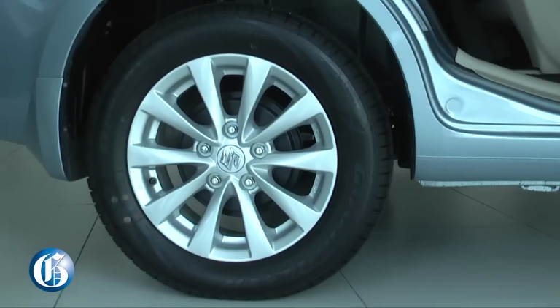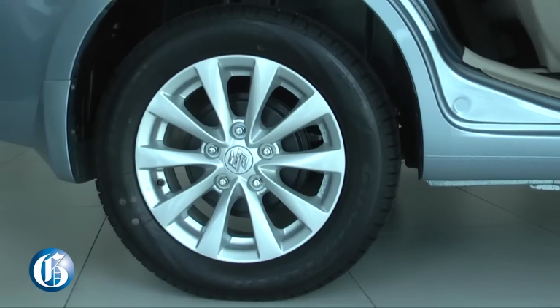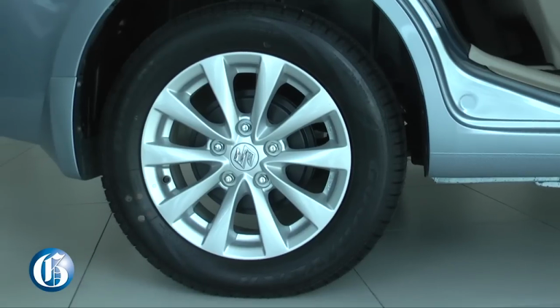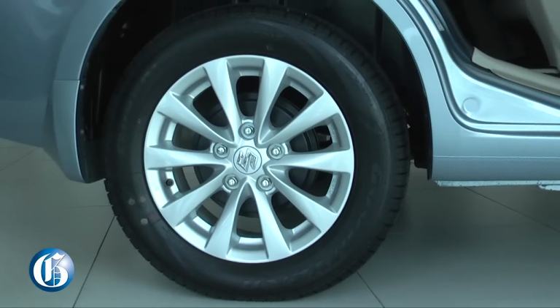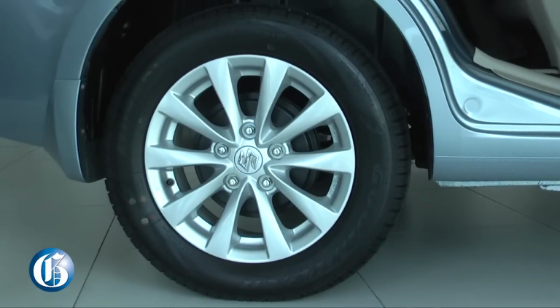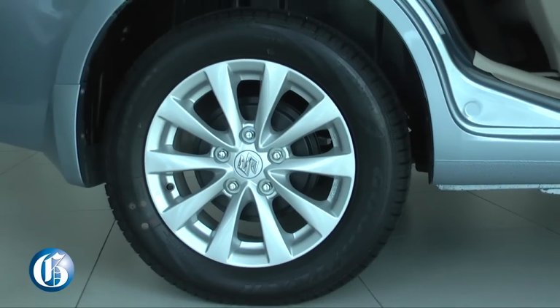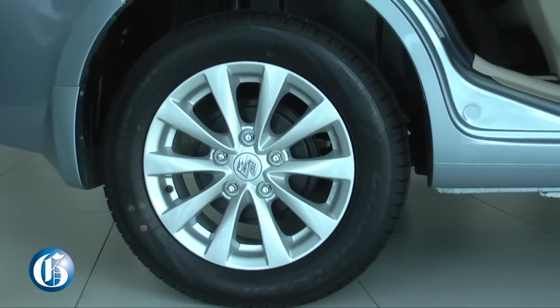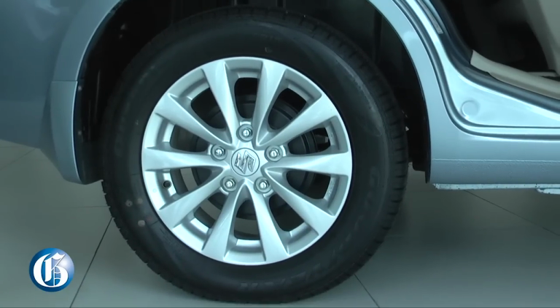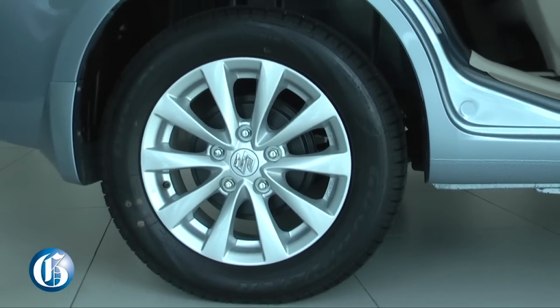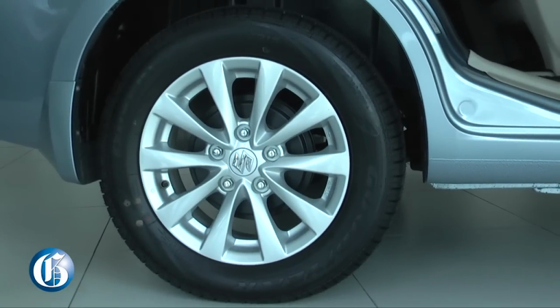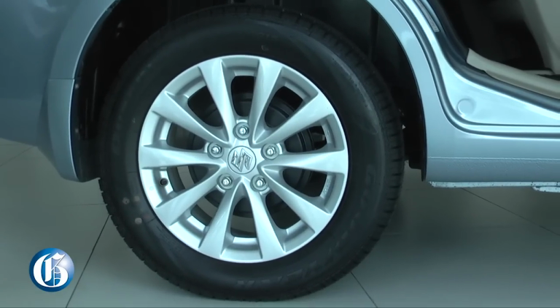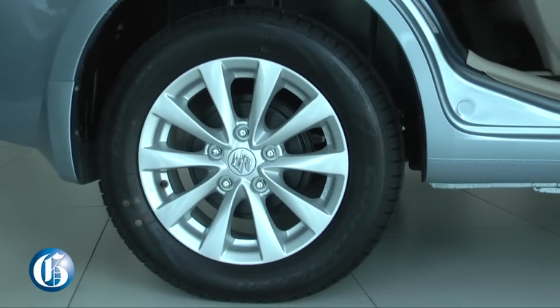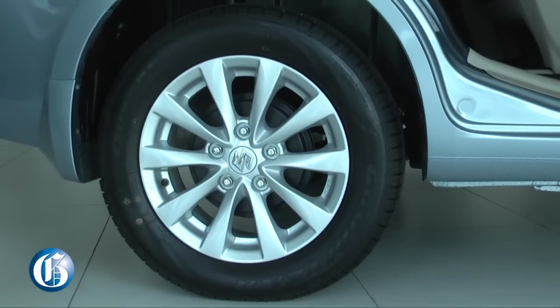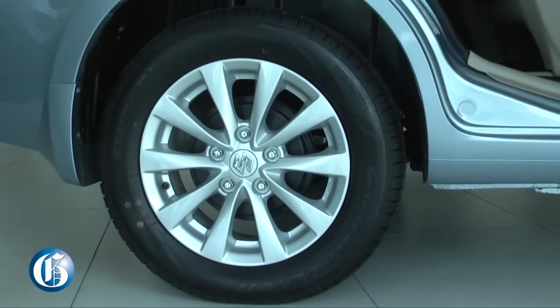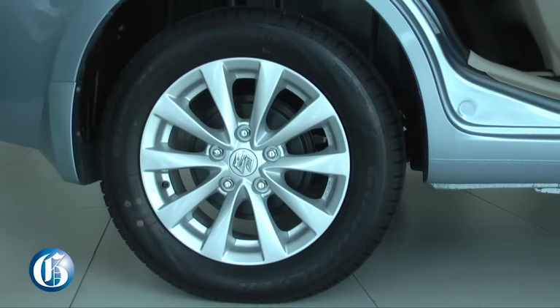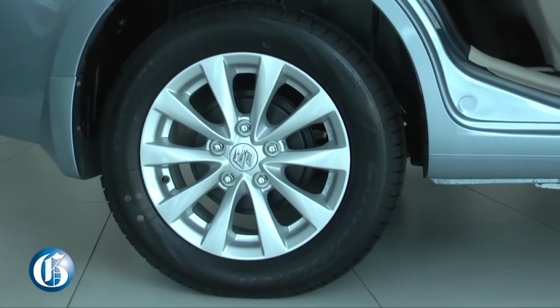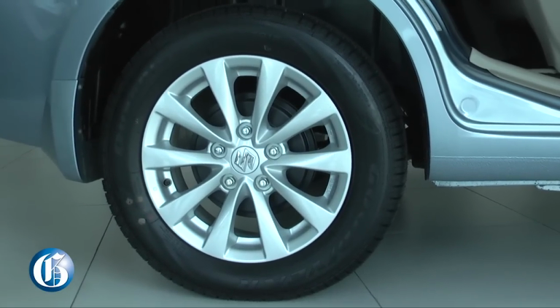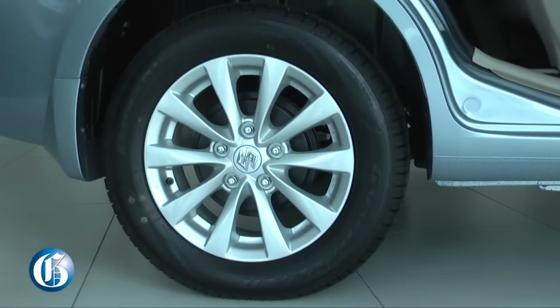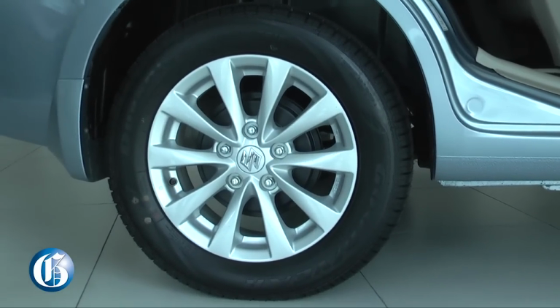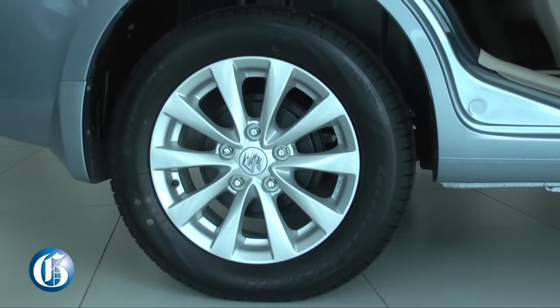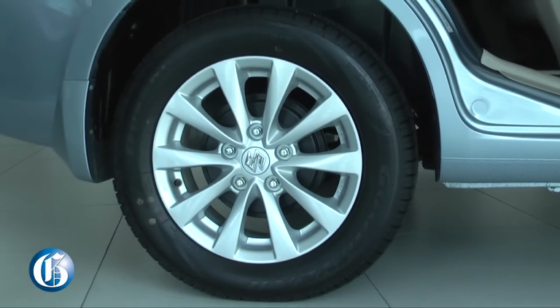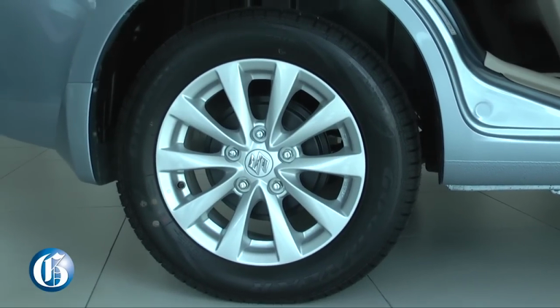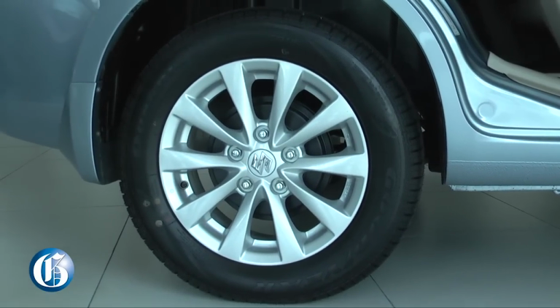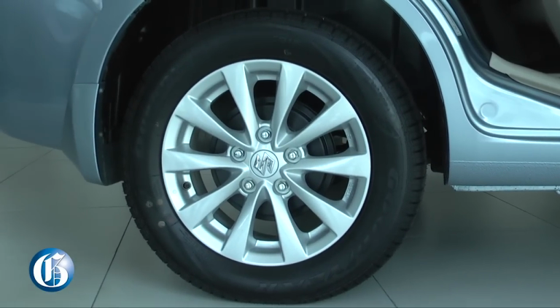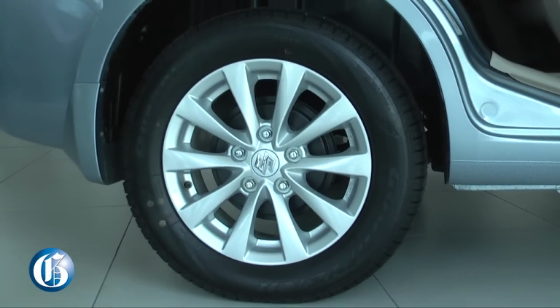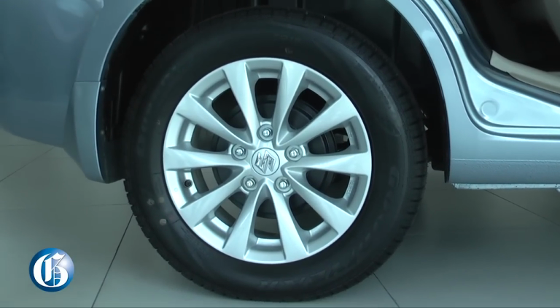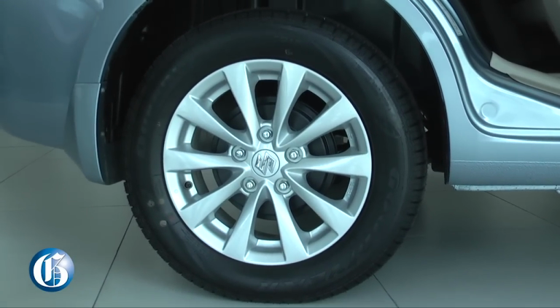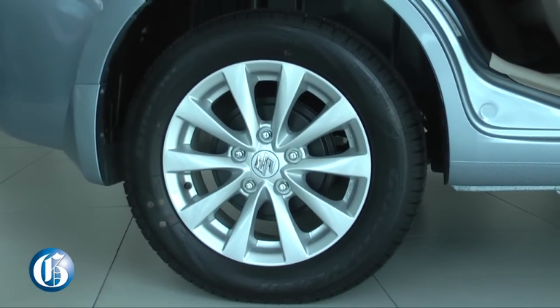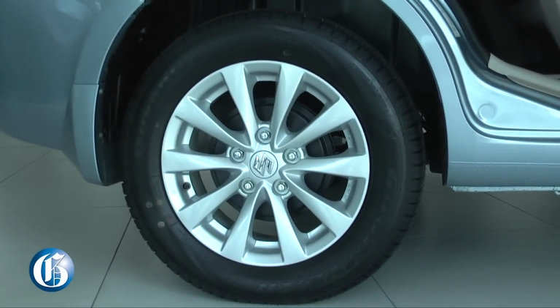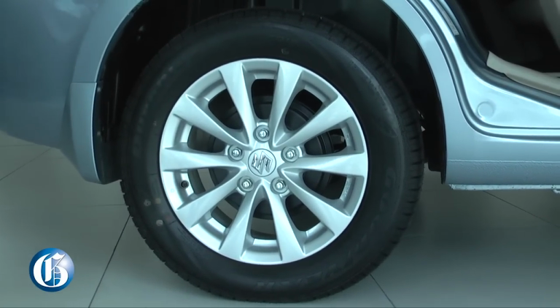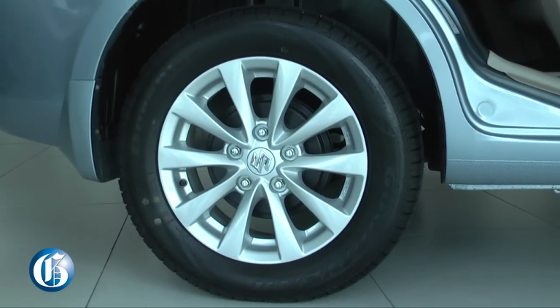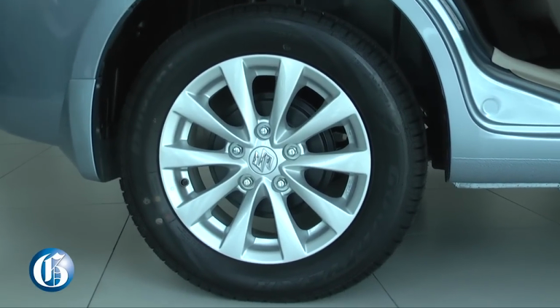All of the vehicles that we stock now will have the alloy rim — 16-inch alloy rim.